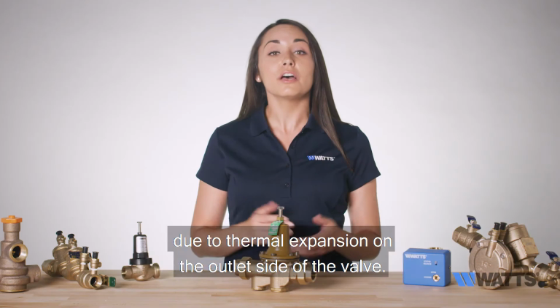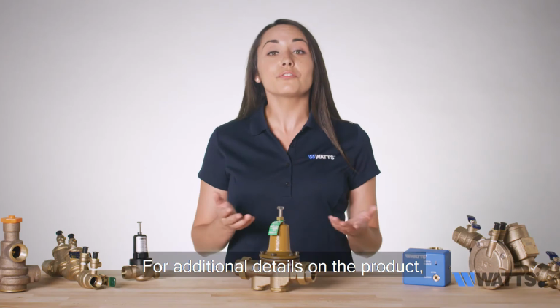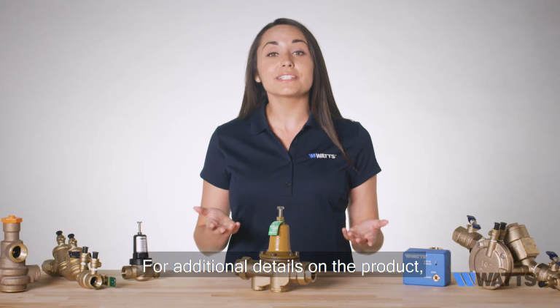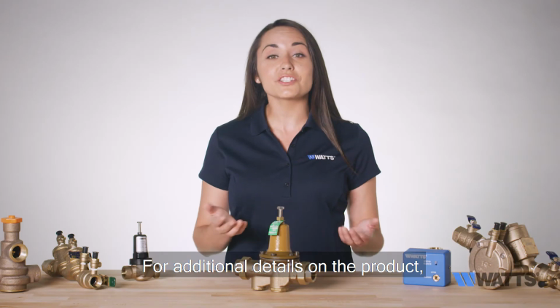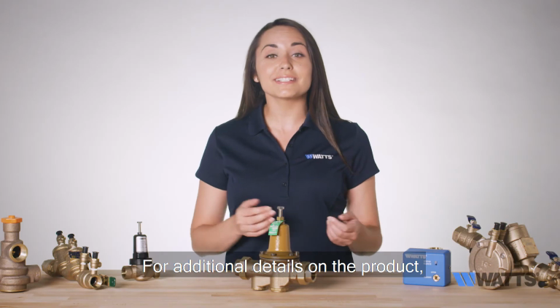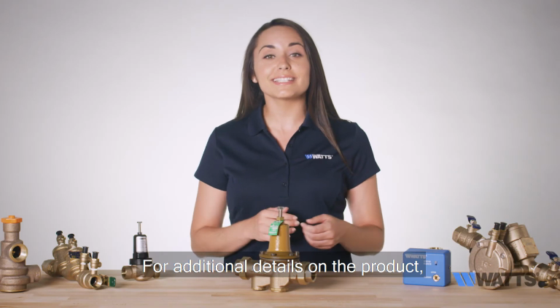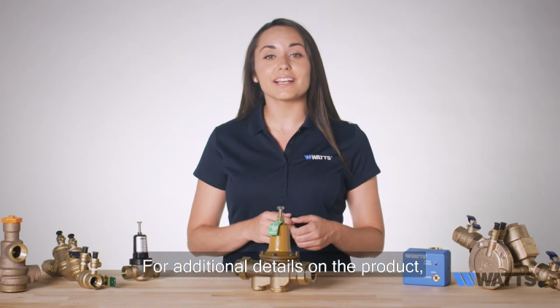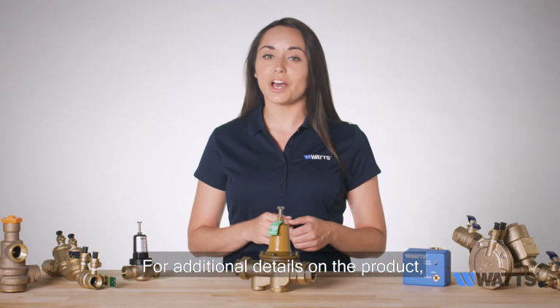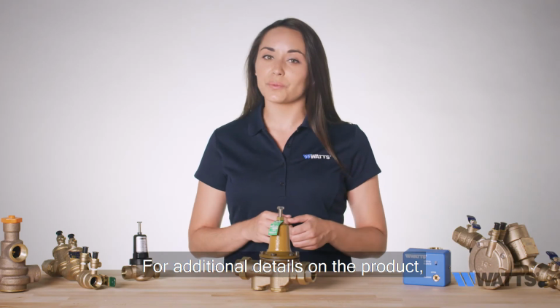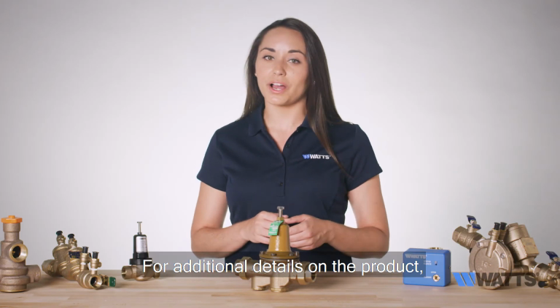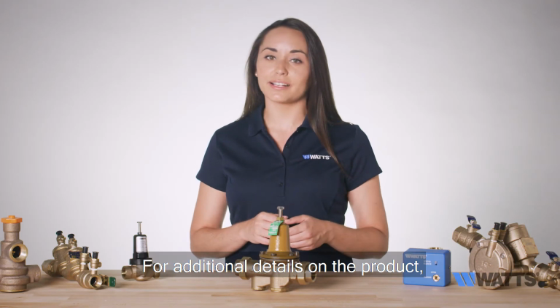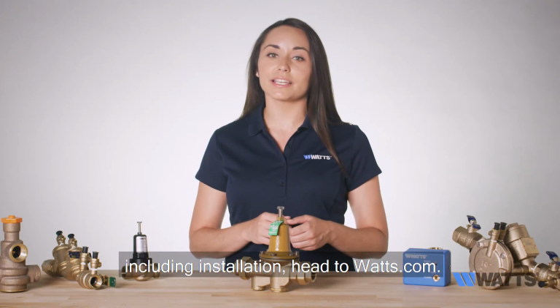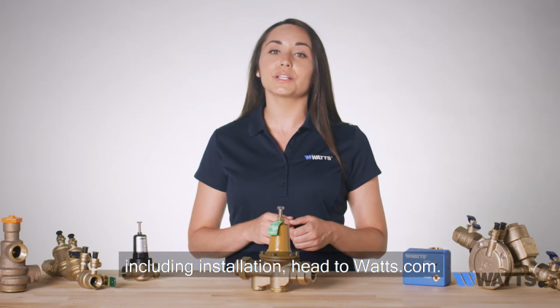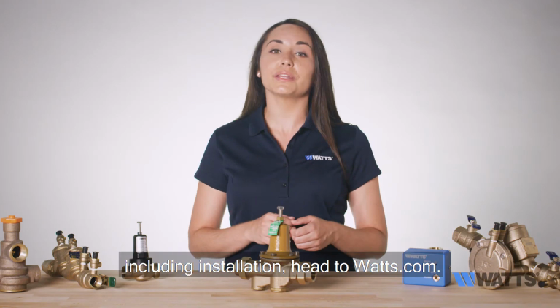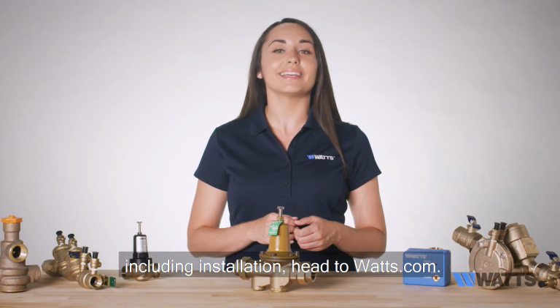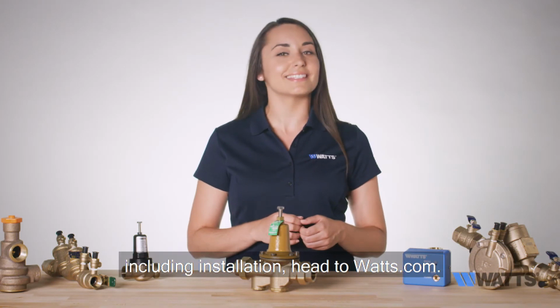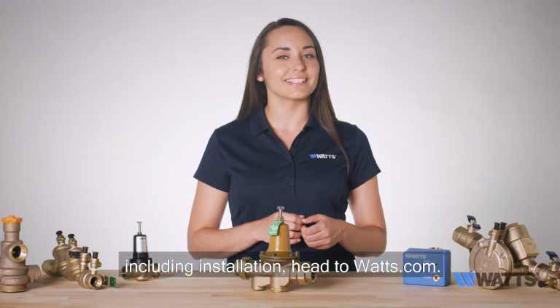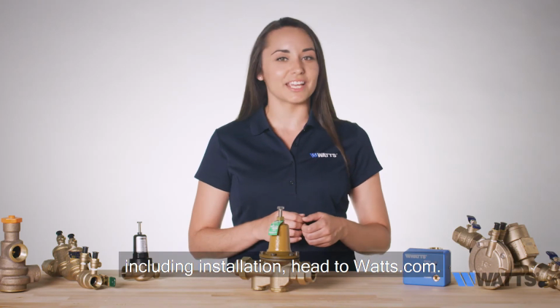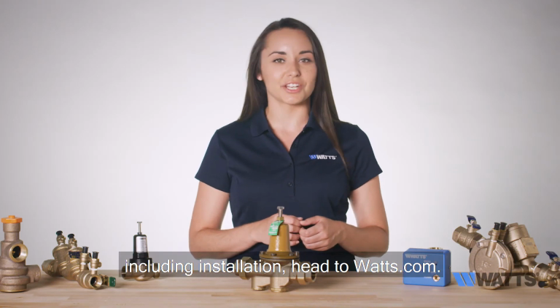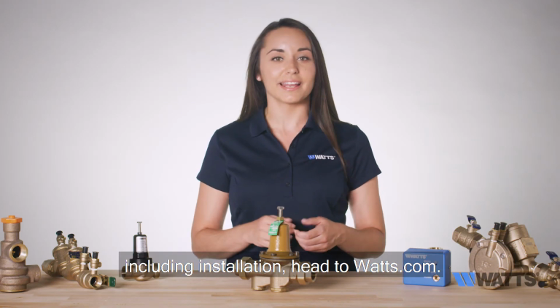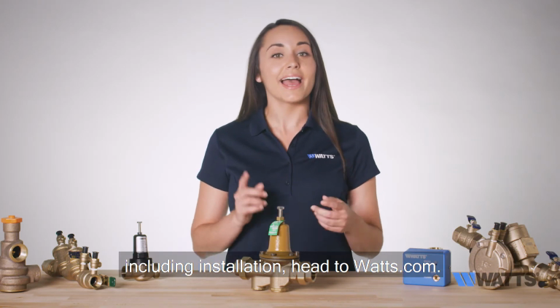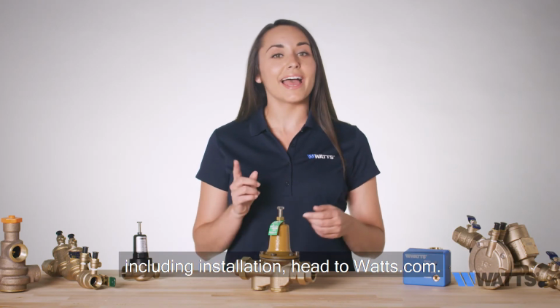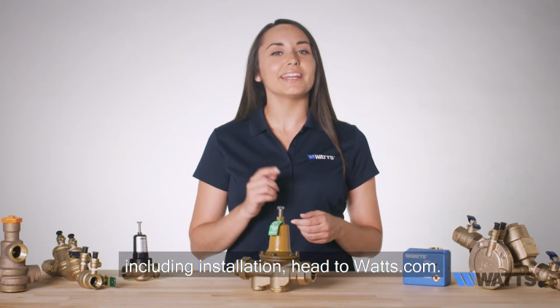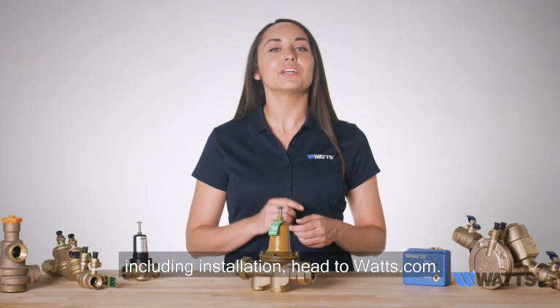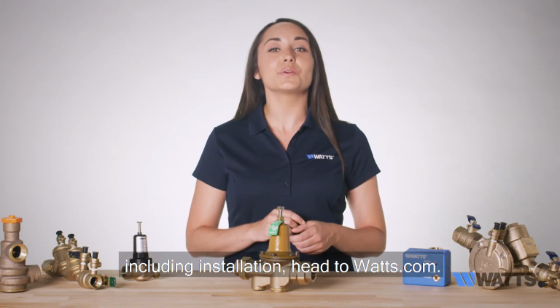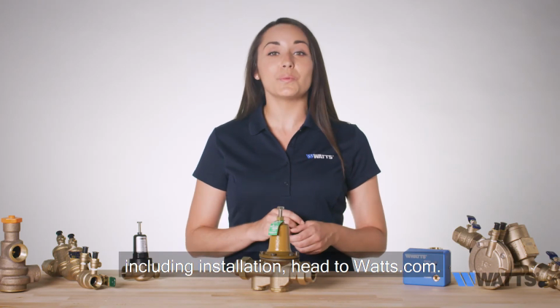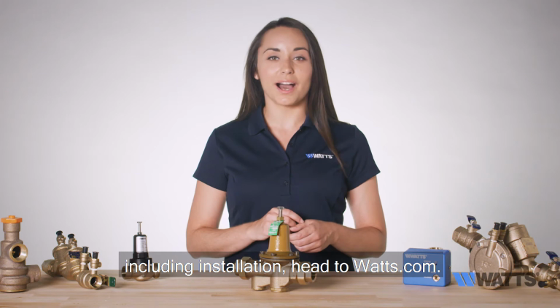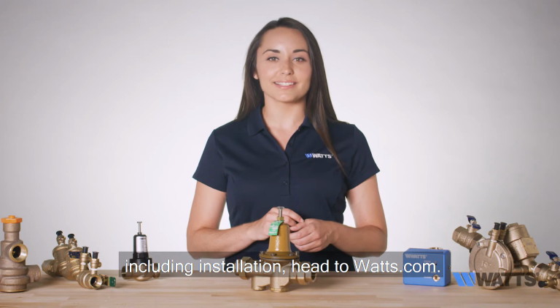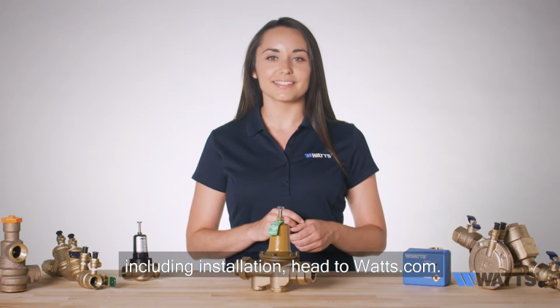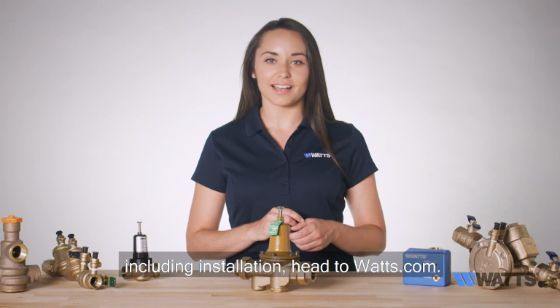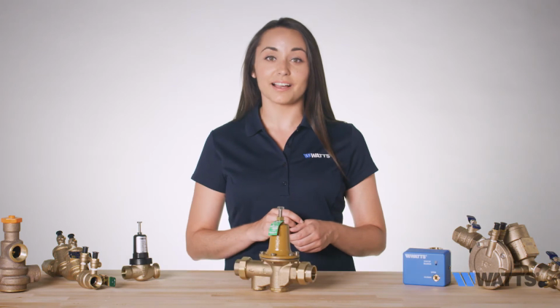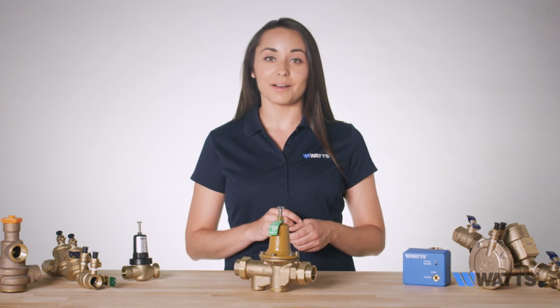For additional details on the product, including installation, head to WATTS.com.